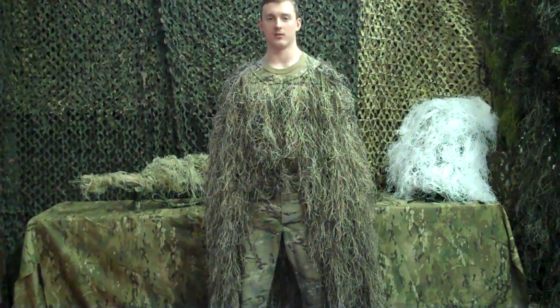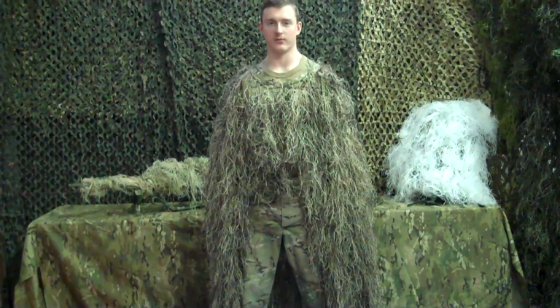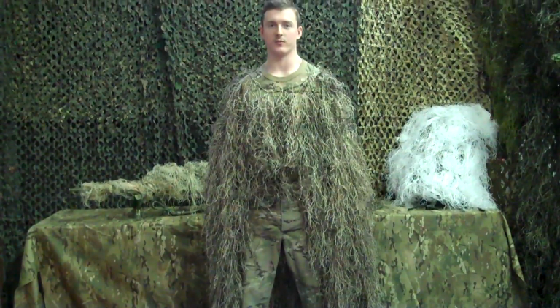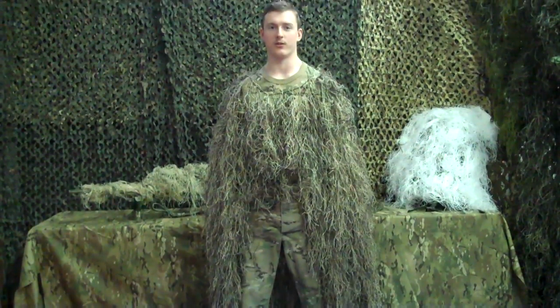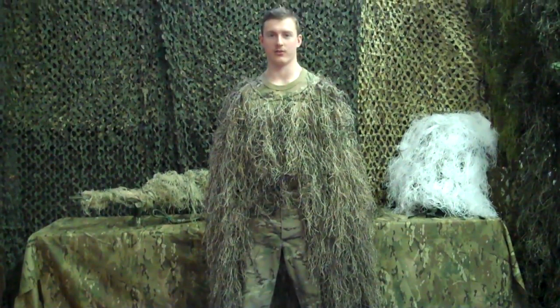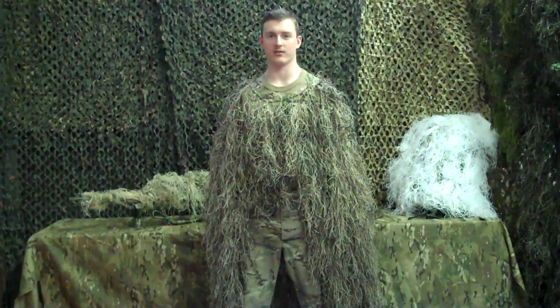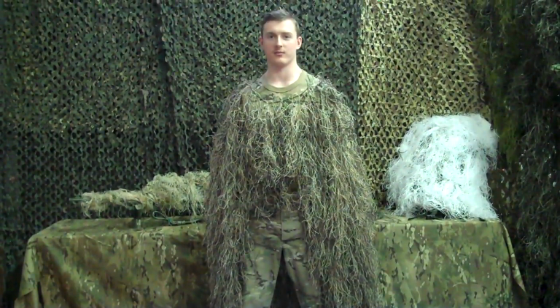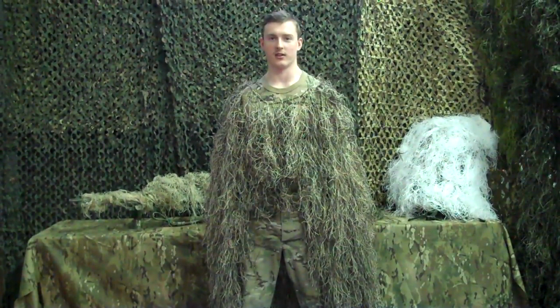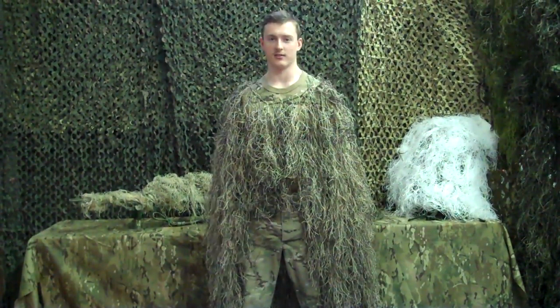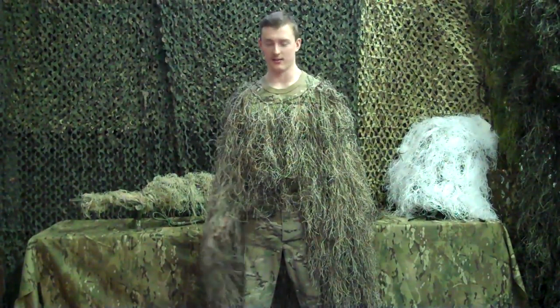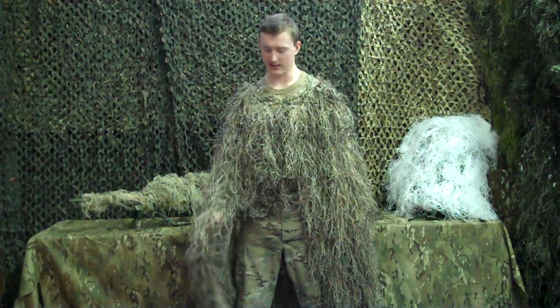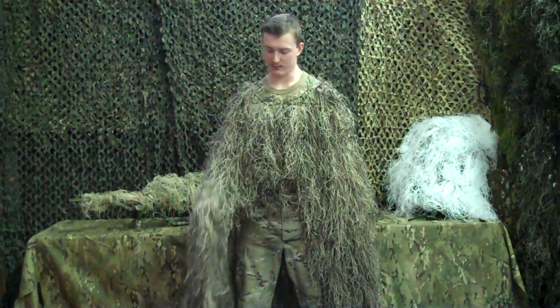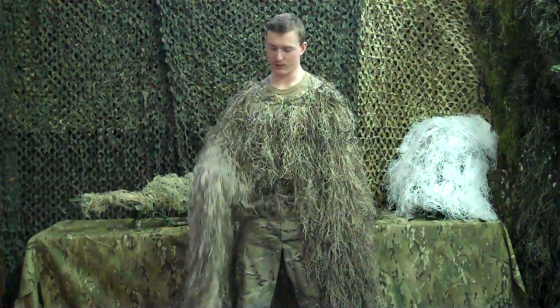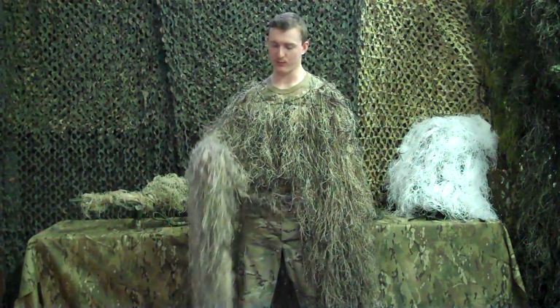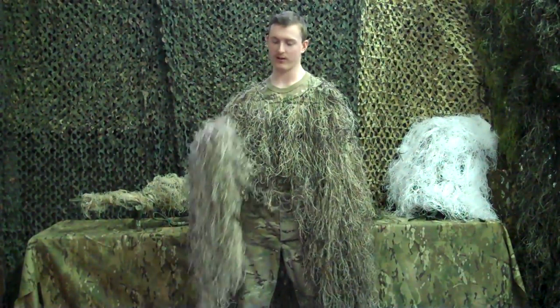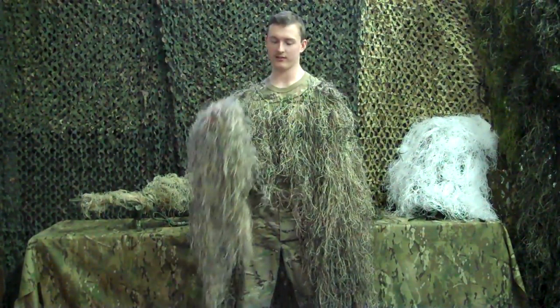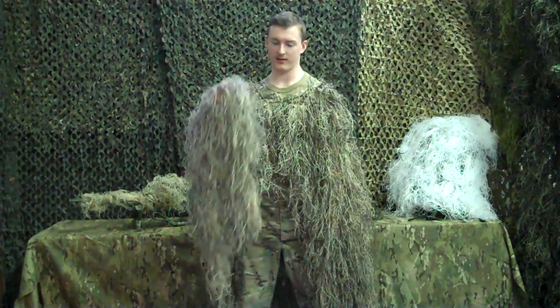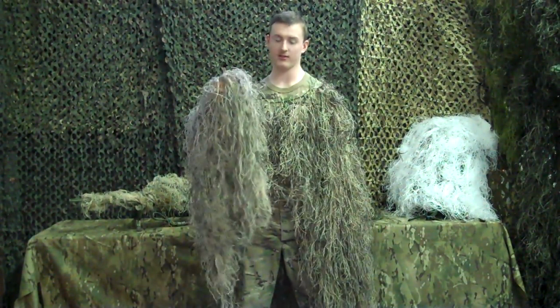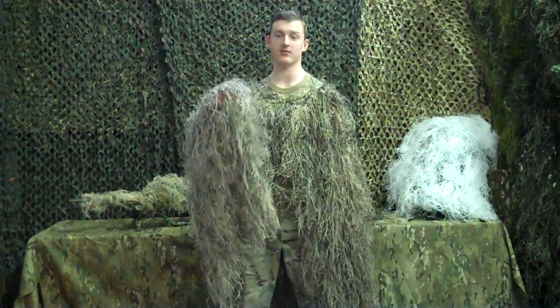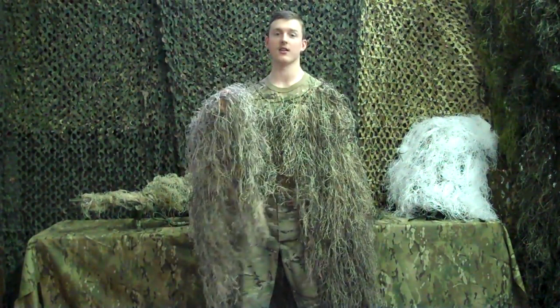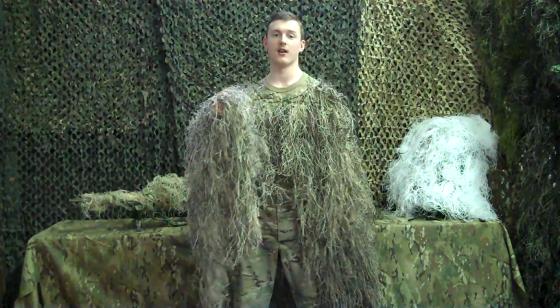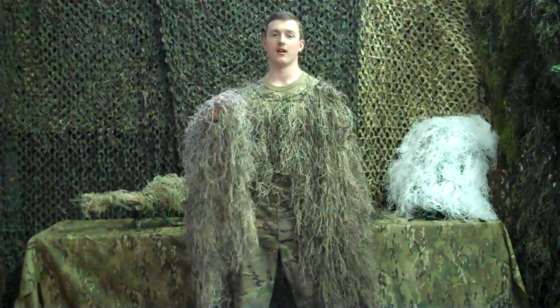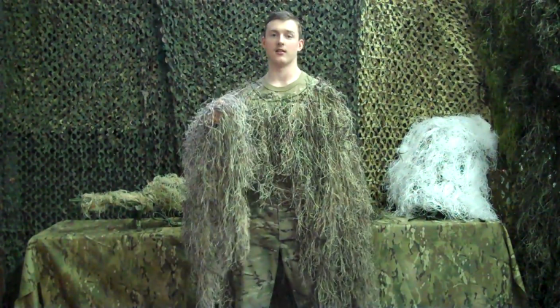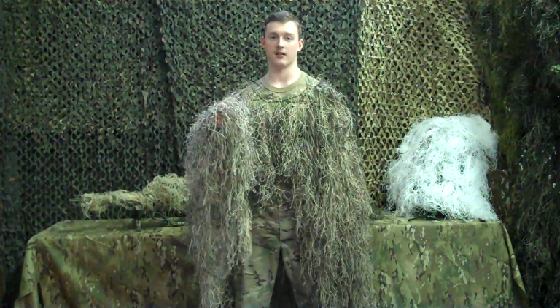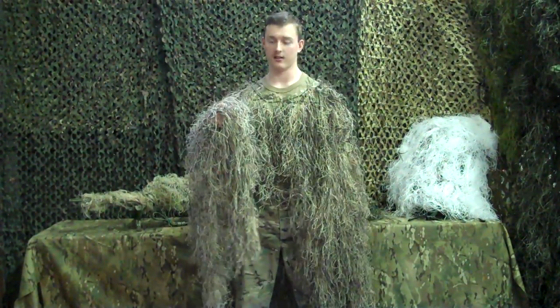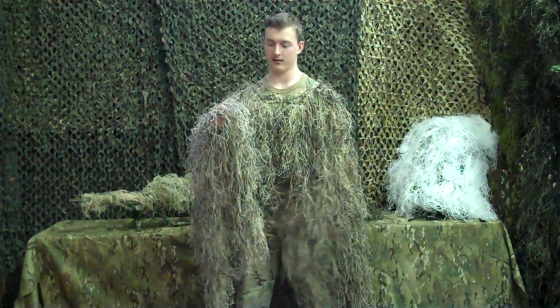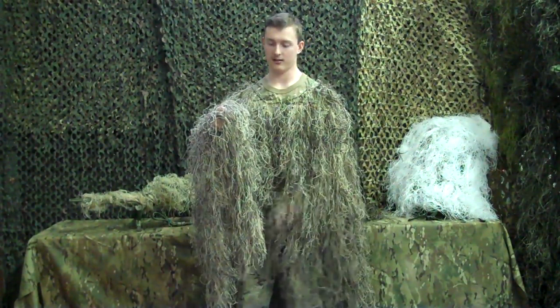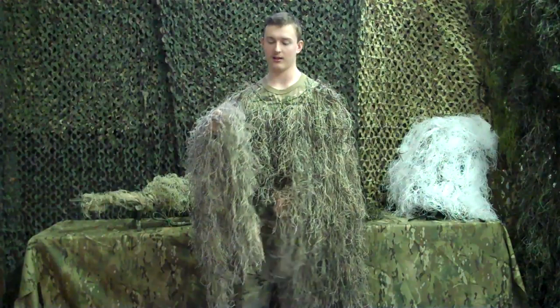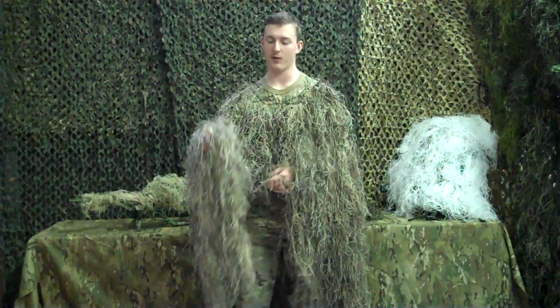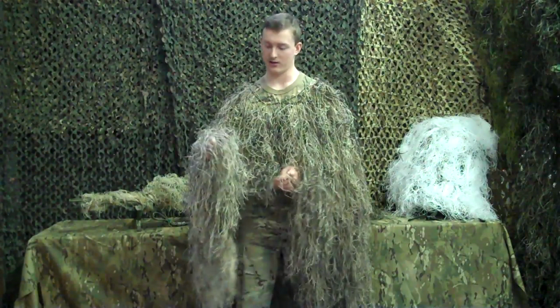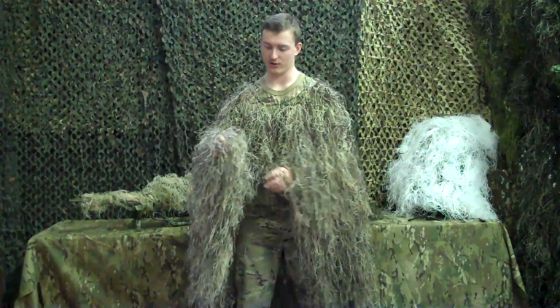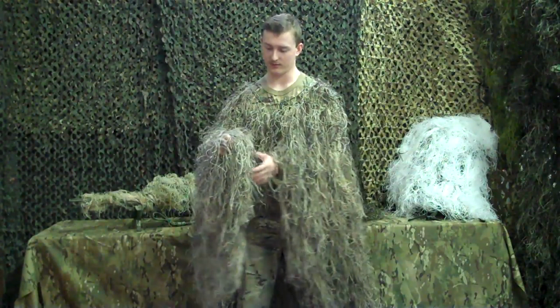Welcome to Sapir Custom Ghillies. Today's Sapir product is the Ghillie Poncho.